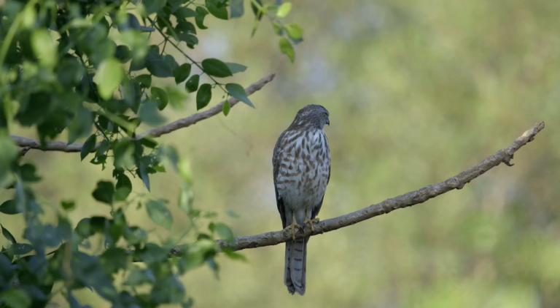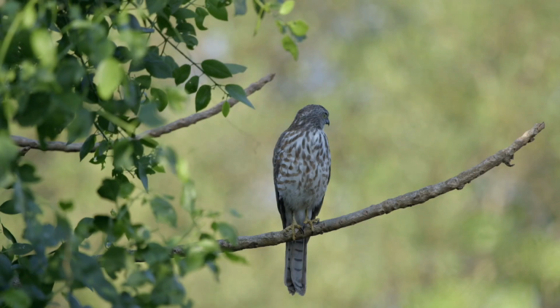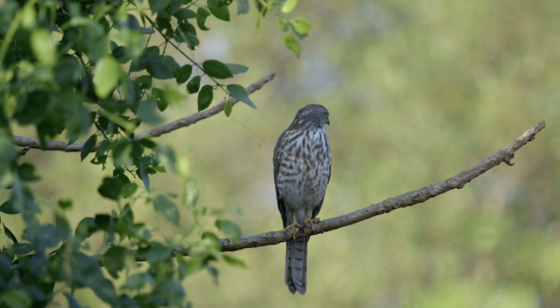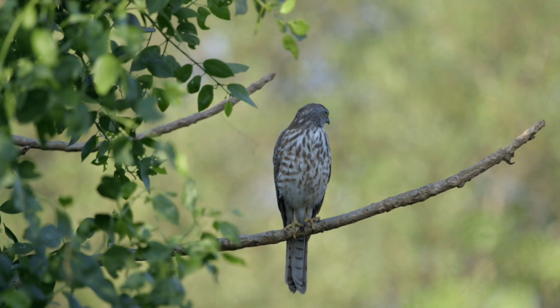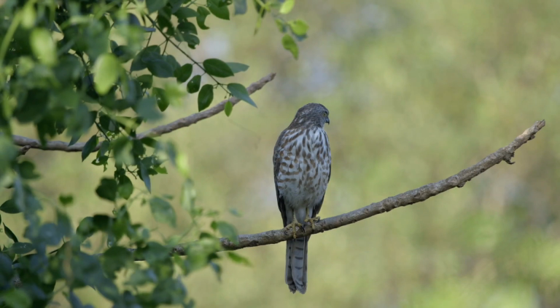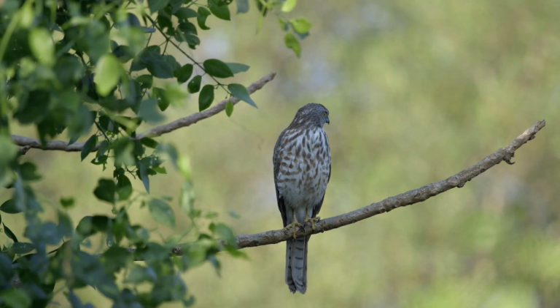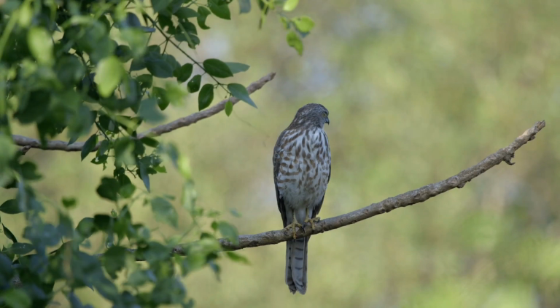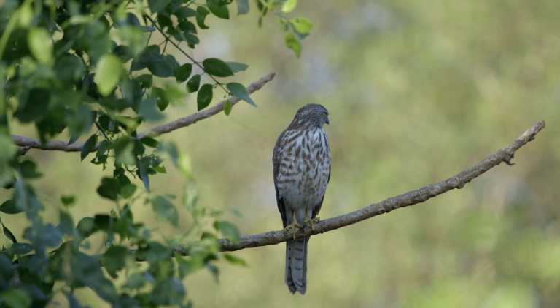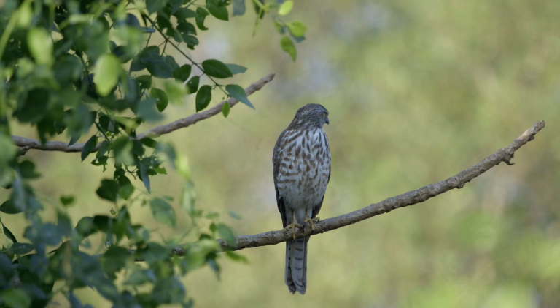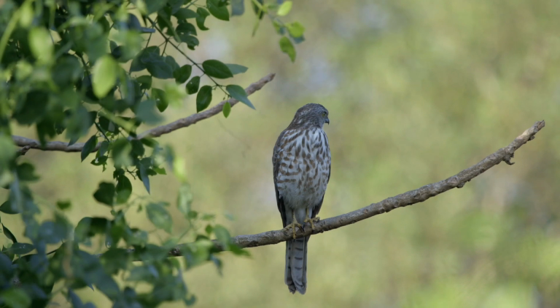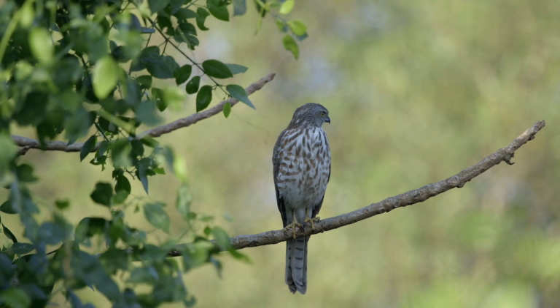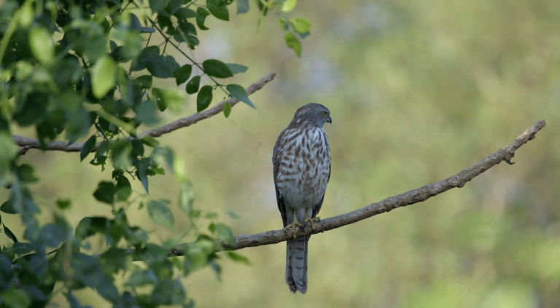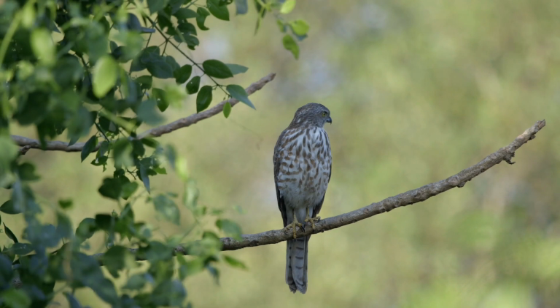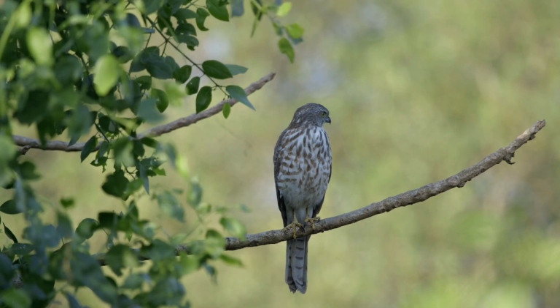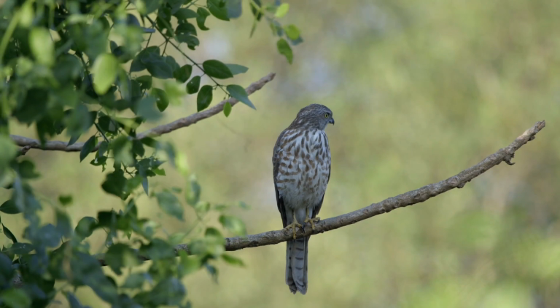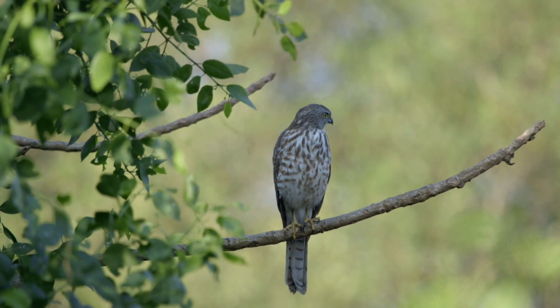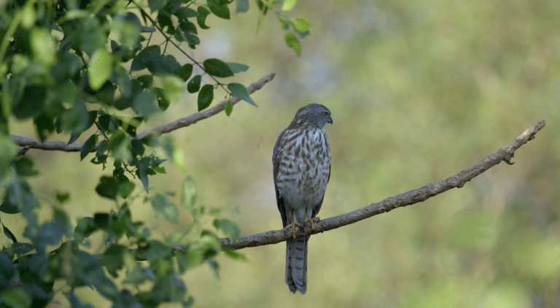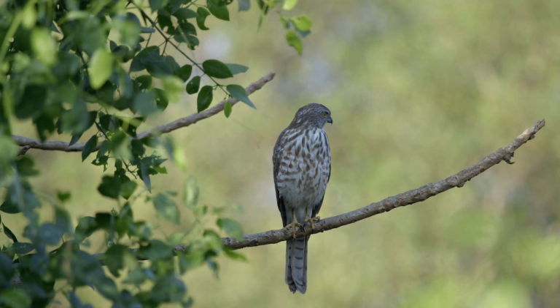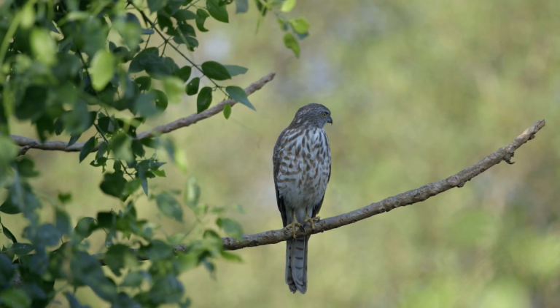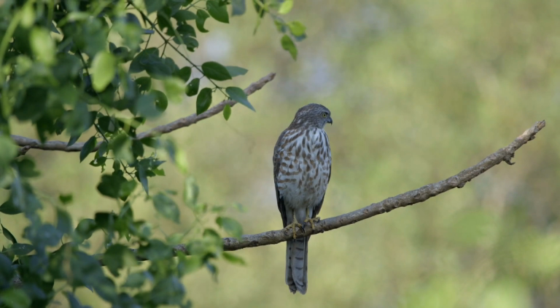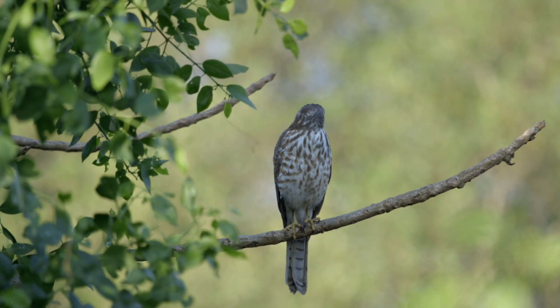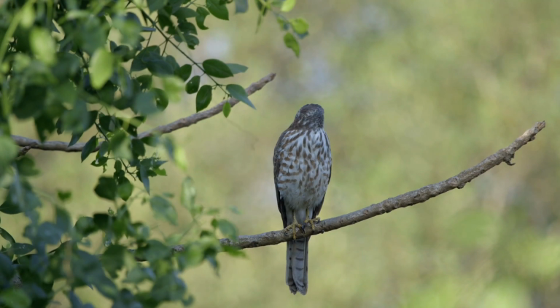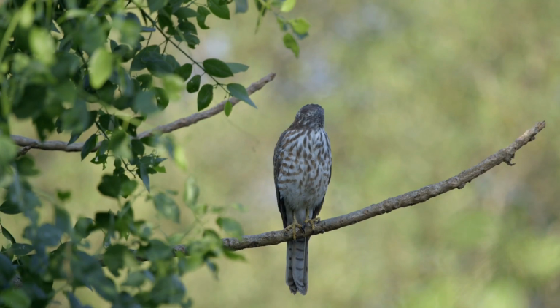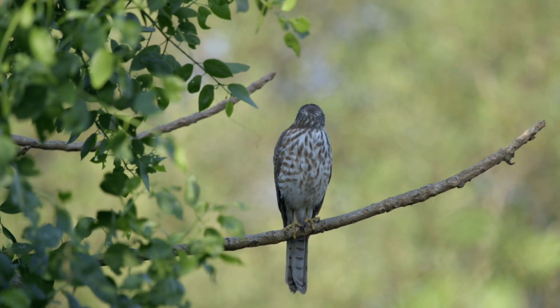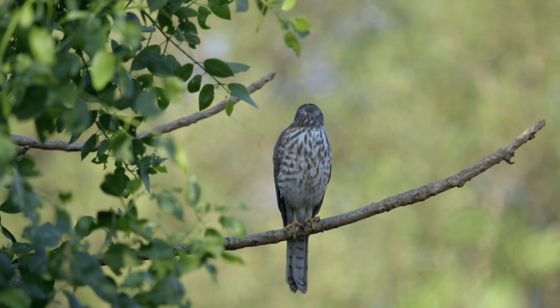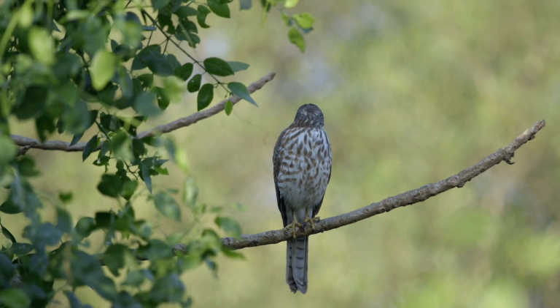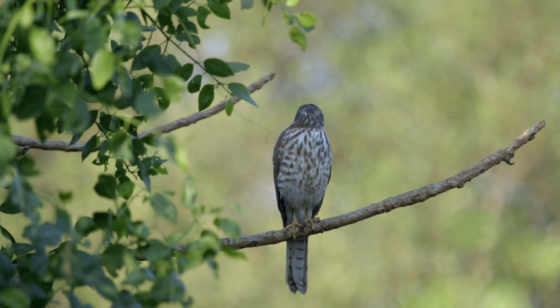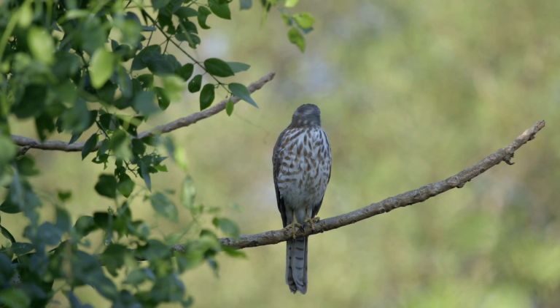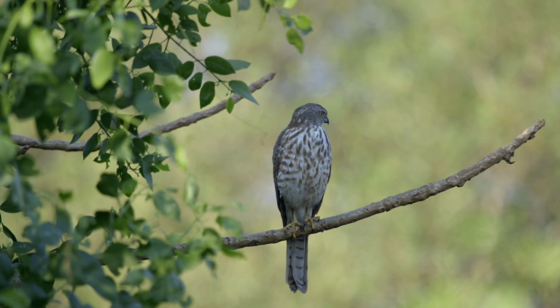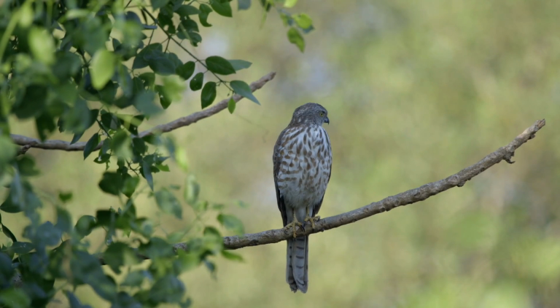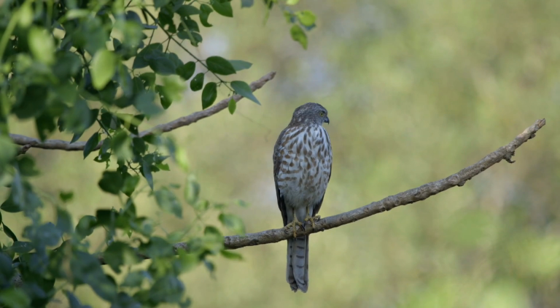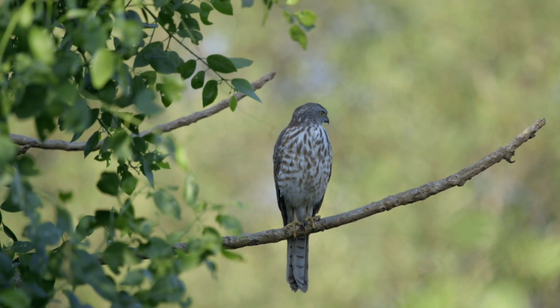Not many cities can boast of such a magnificent sight of flamingos on the backdrop of the city skyline. The calls of many raptors and birds can be heard in the mangroves and the adjoining forests.